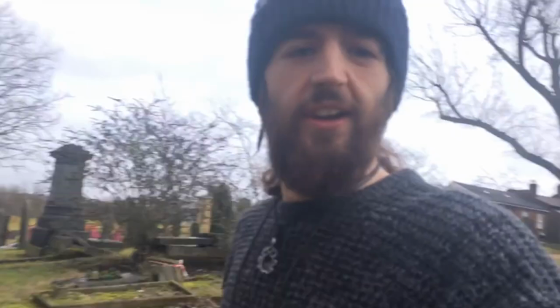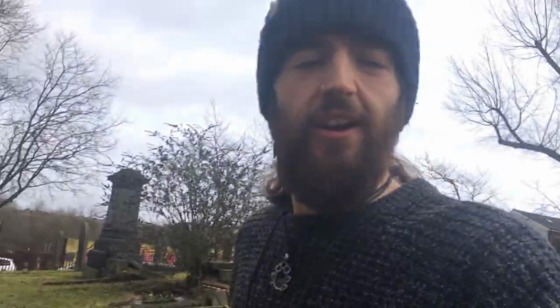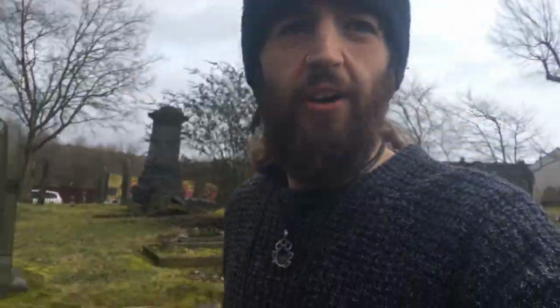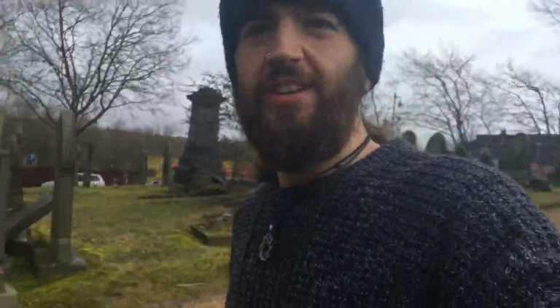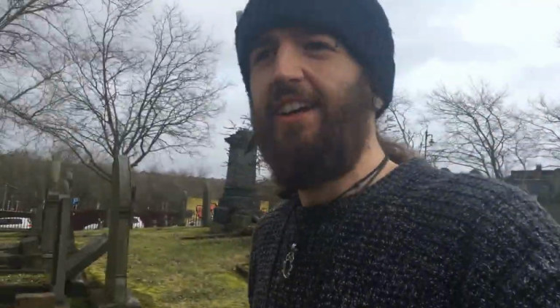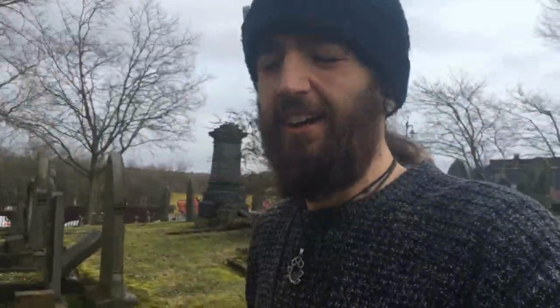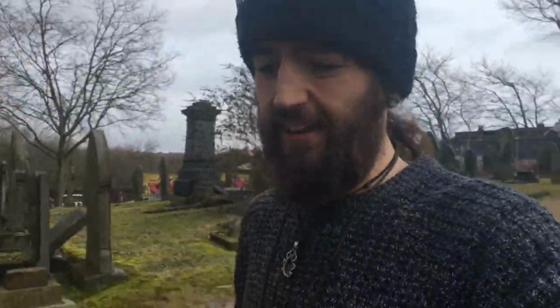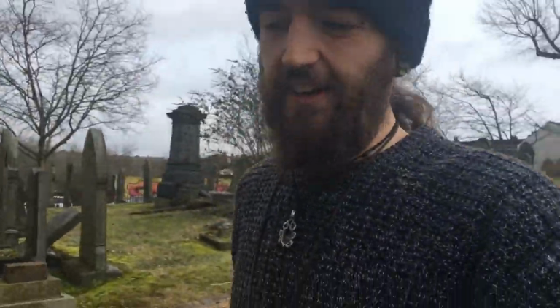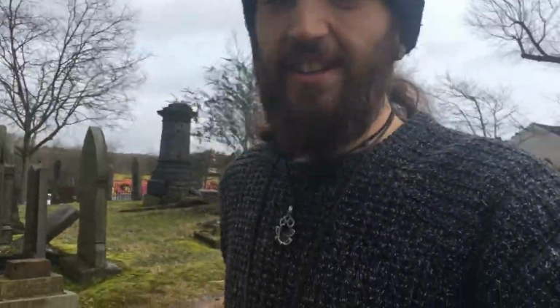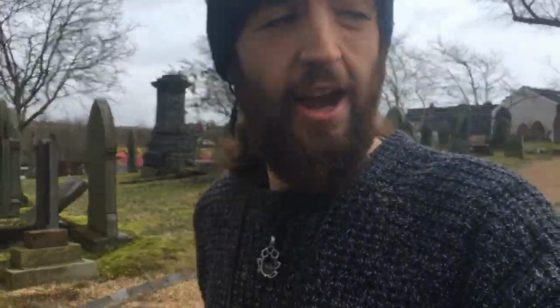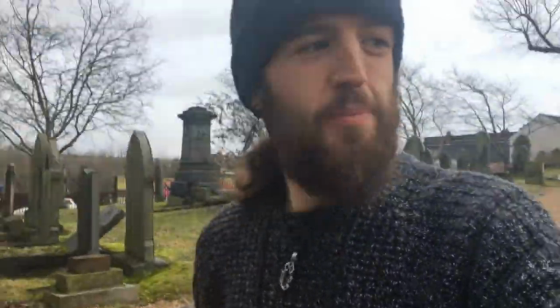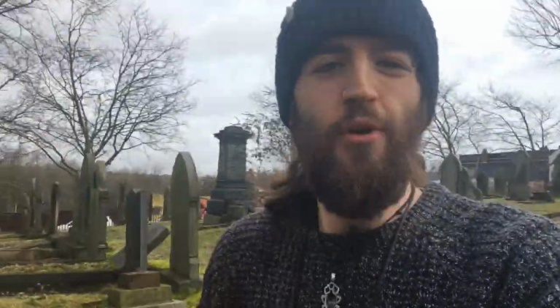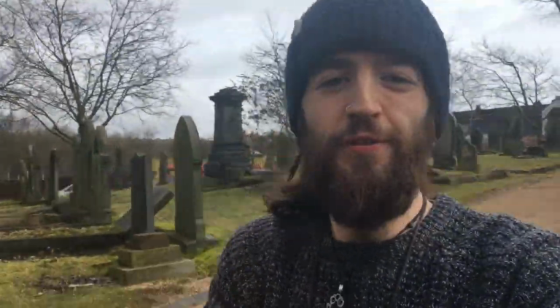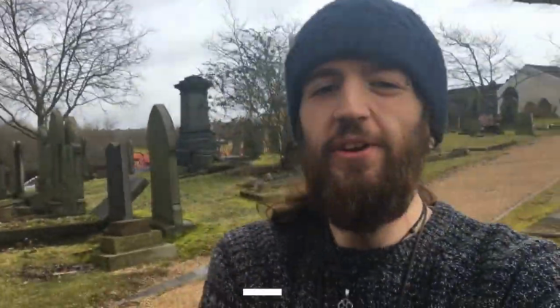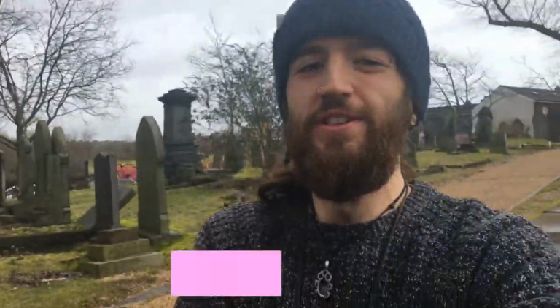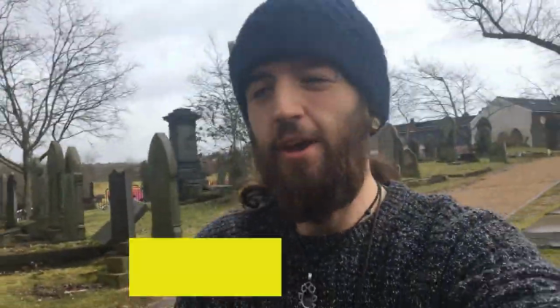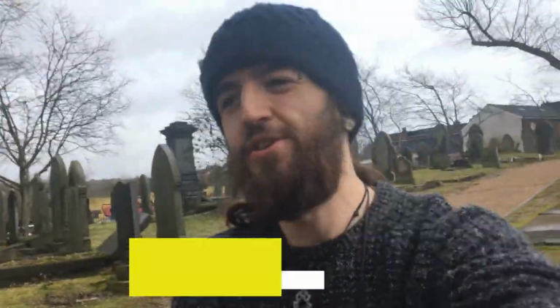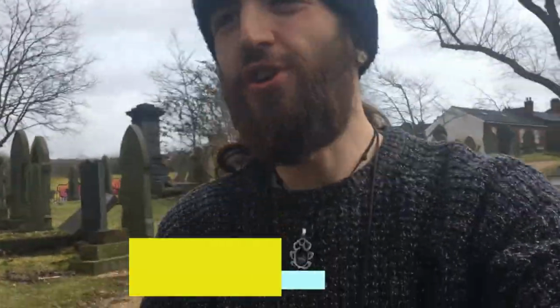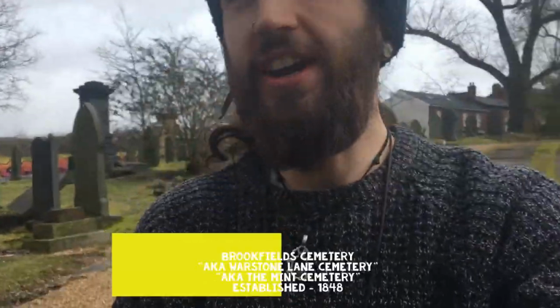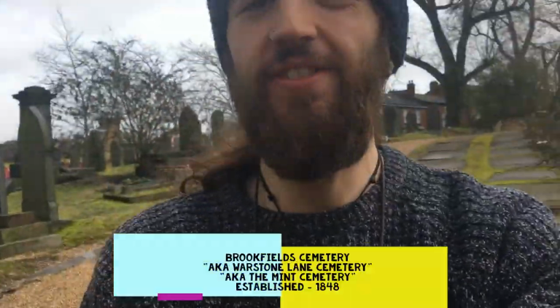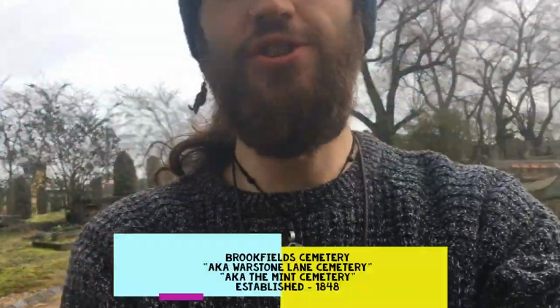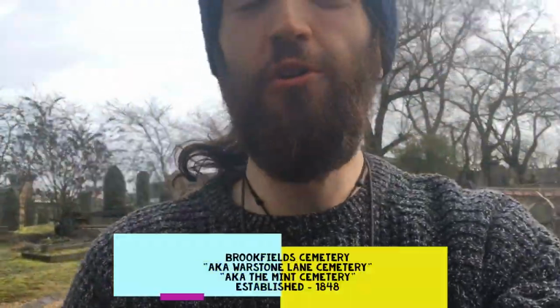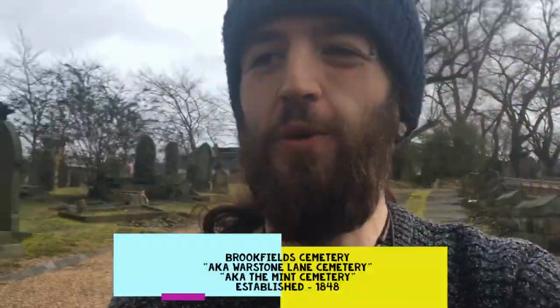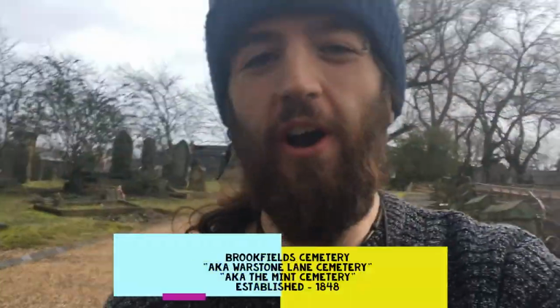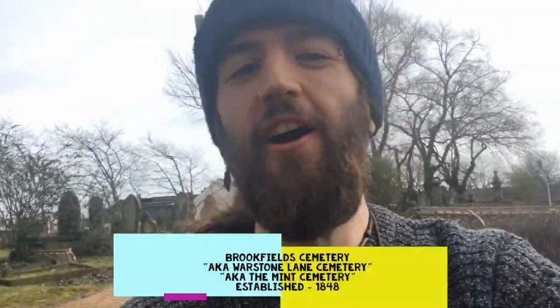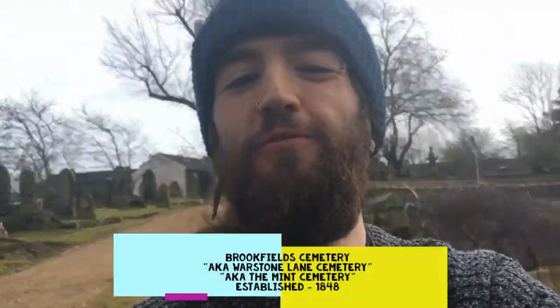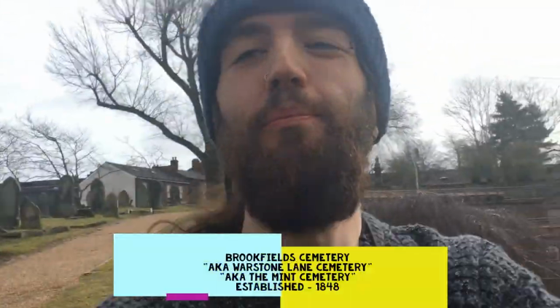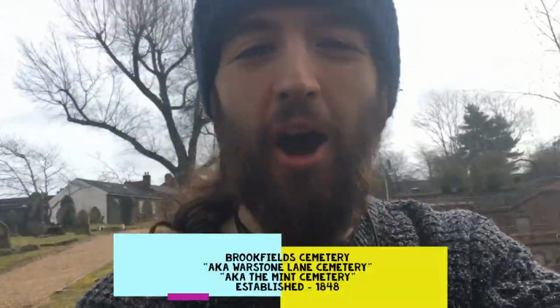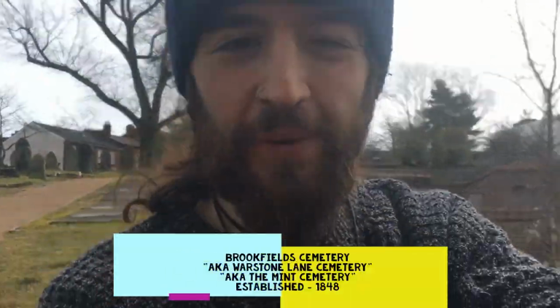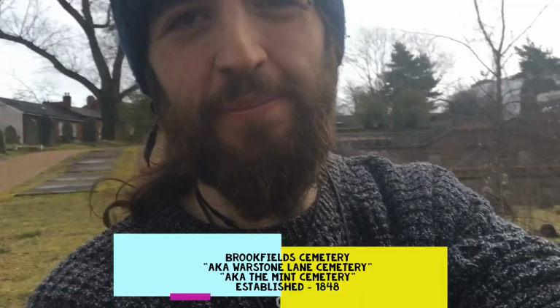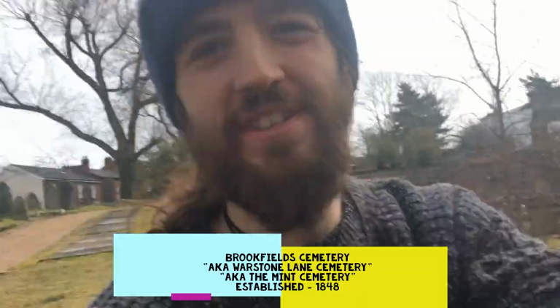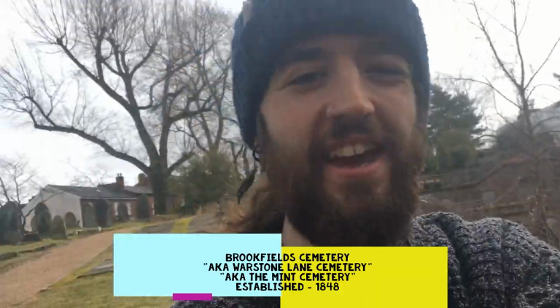Today I'm in Brookfield Cemetery in the Jewelry Quarter of Birmingham City.